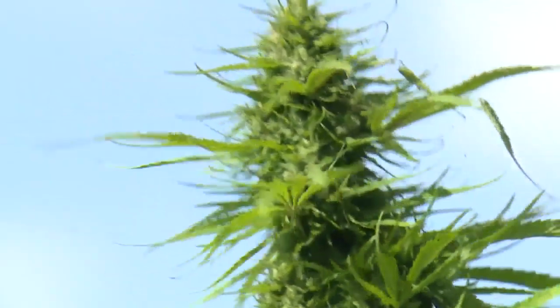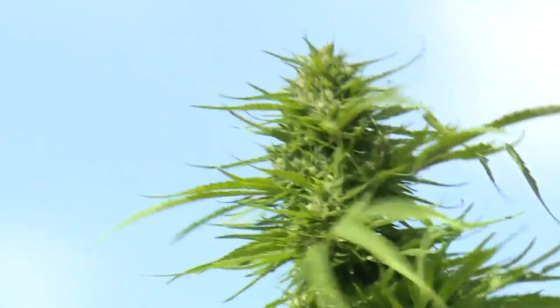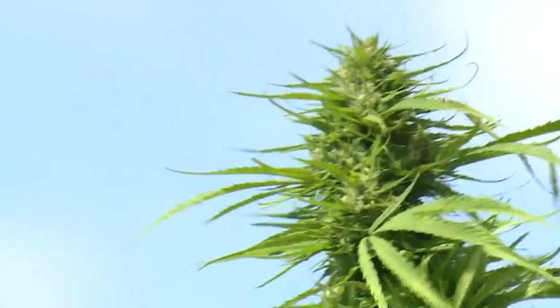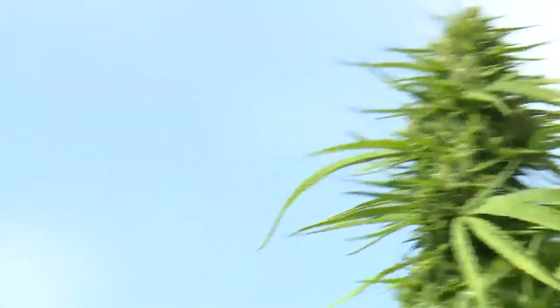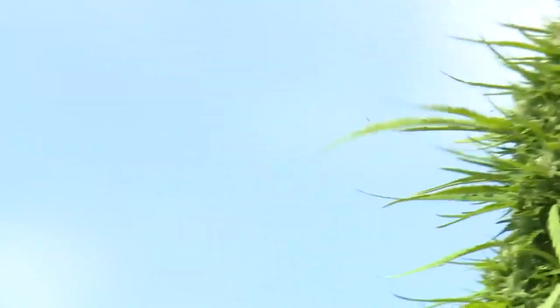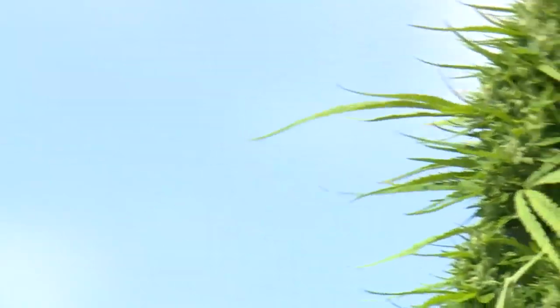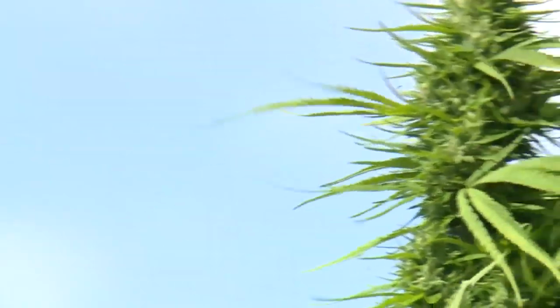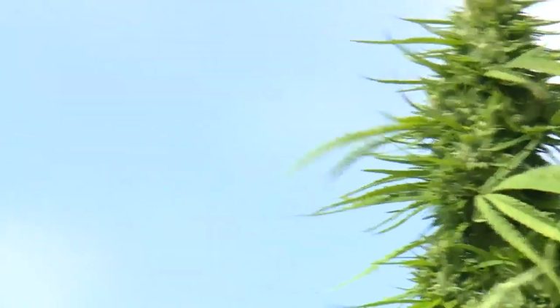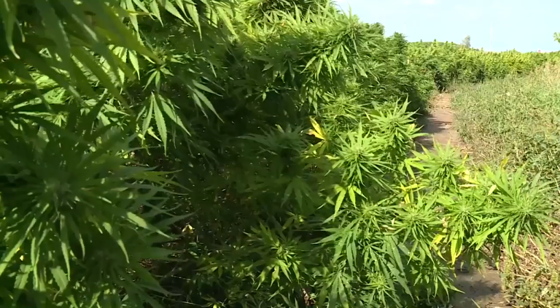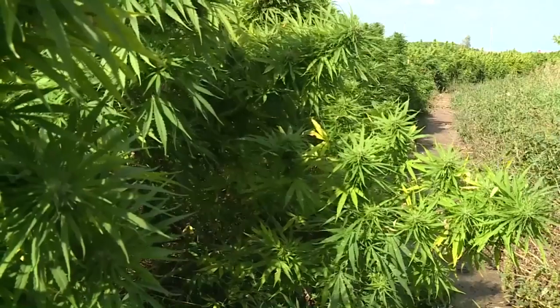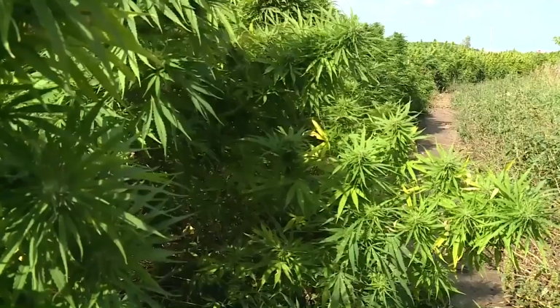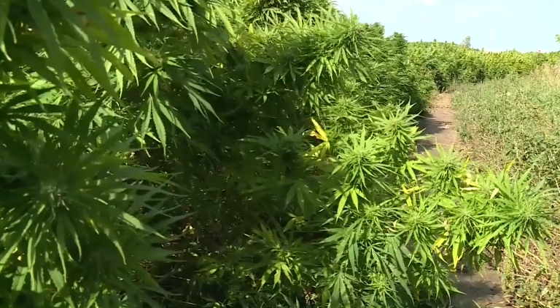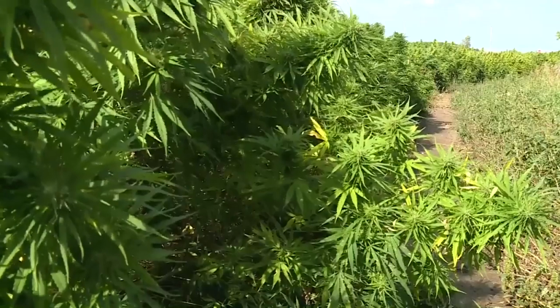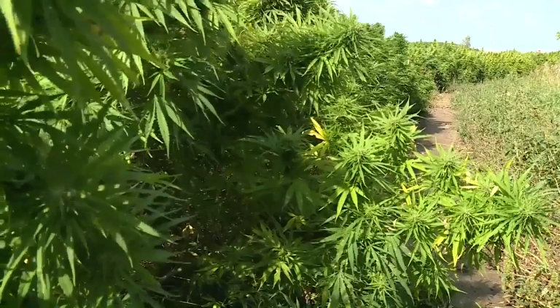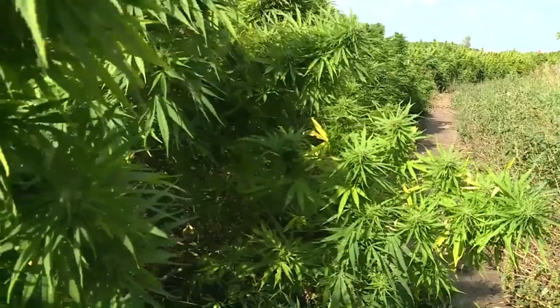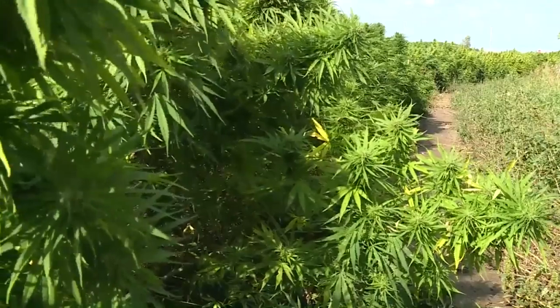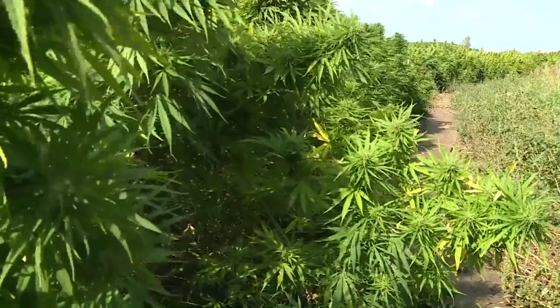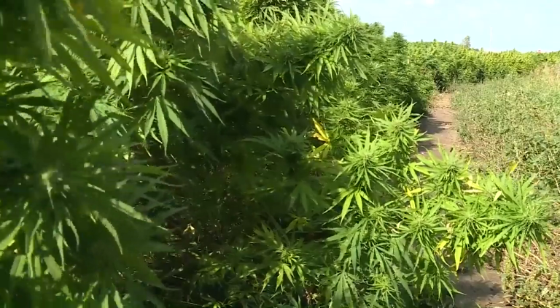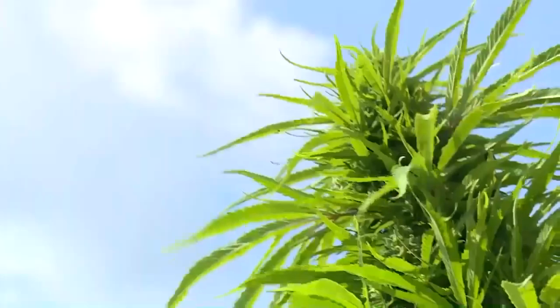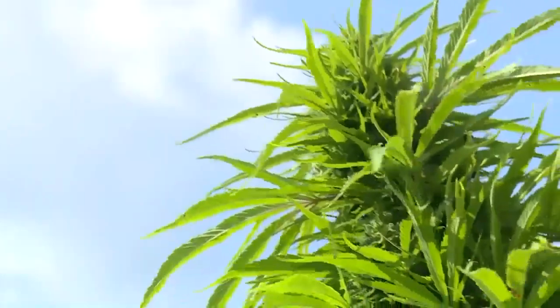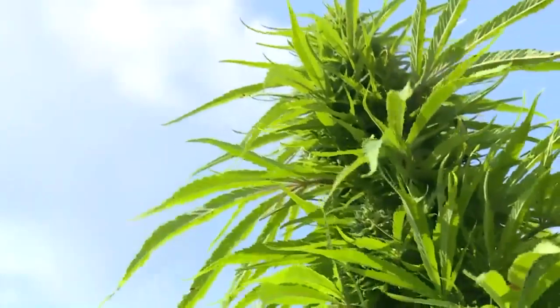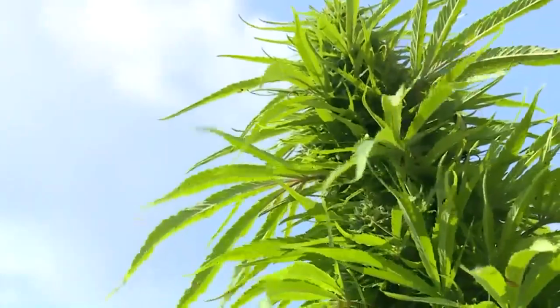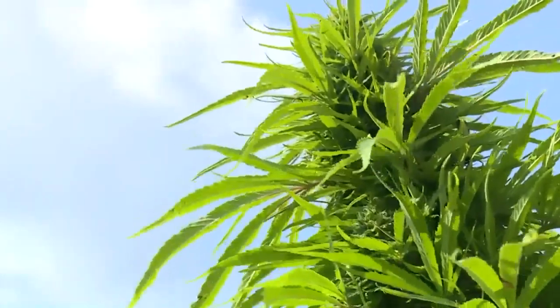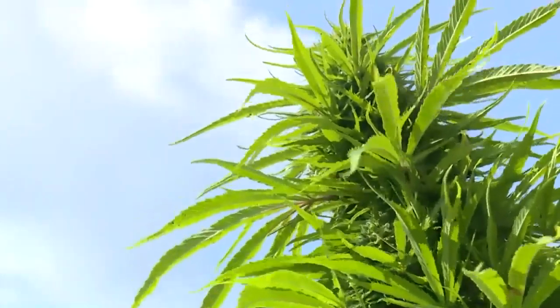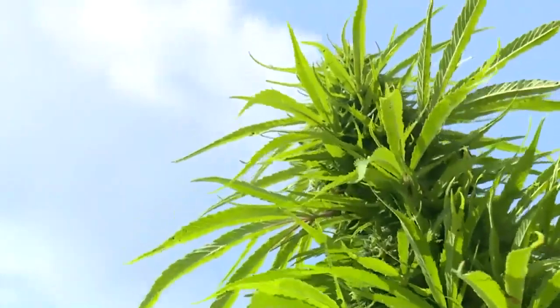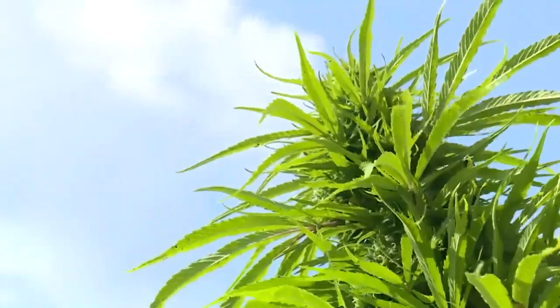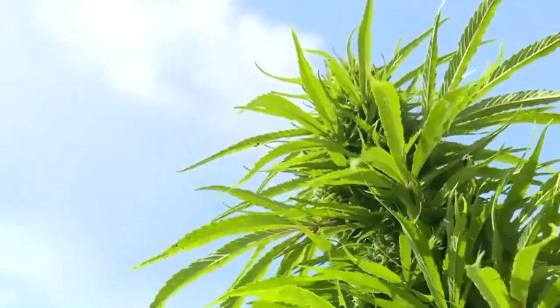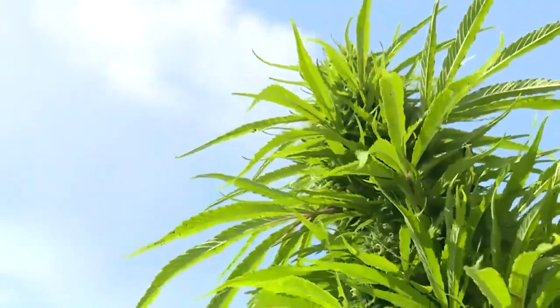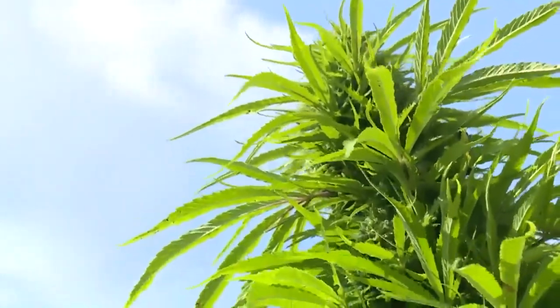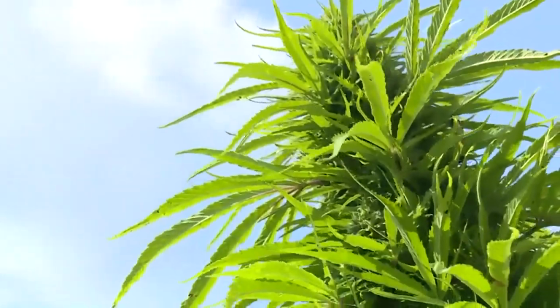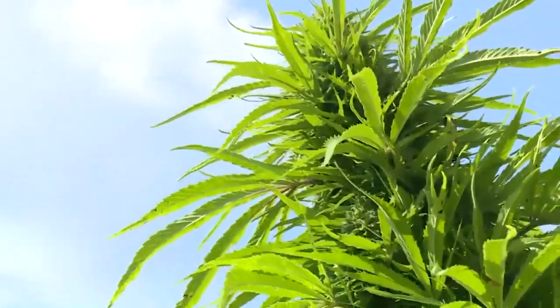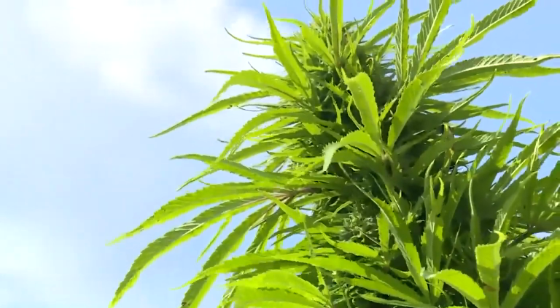In fields of hemp now growing all throughout Wisconsin. Matt Jarko, NBC 26.